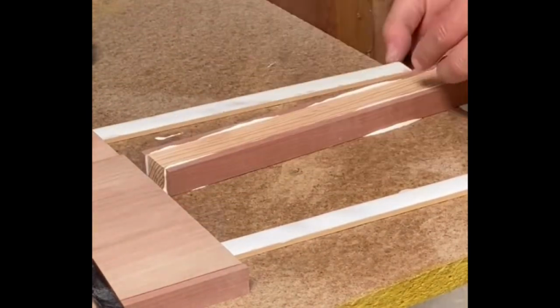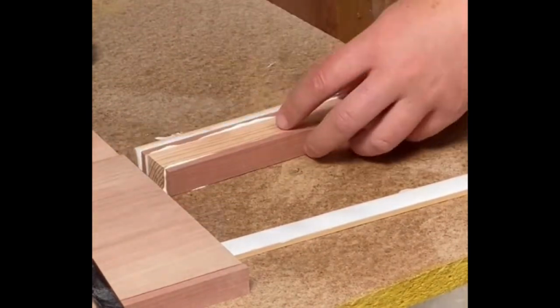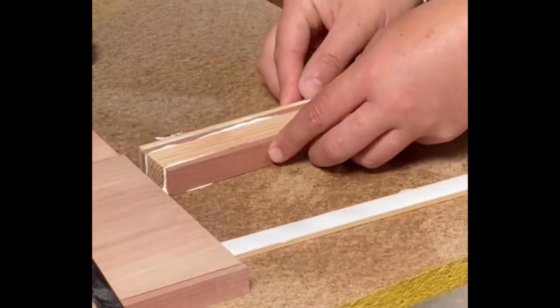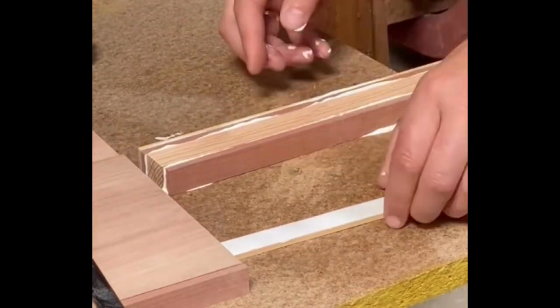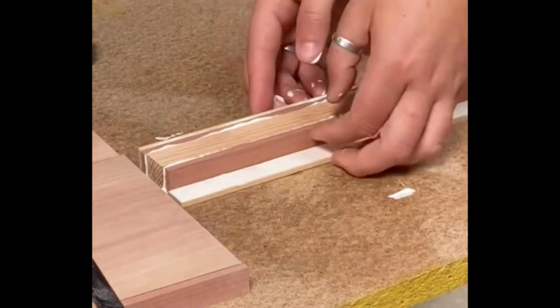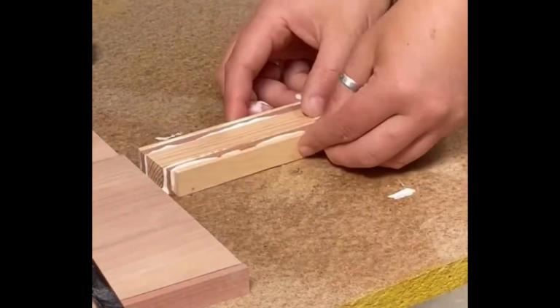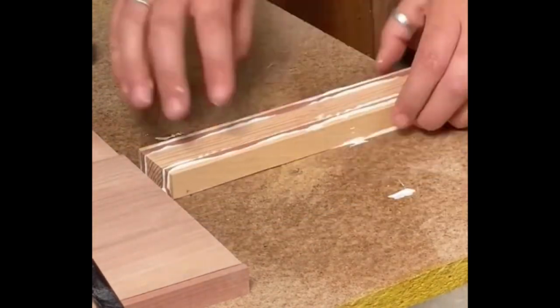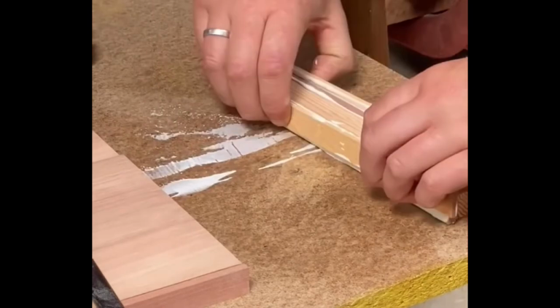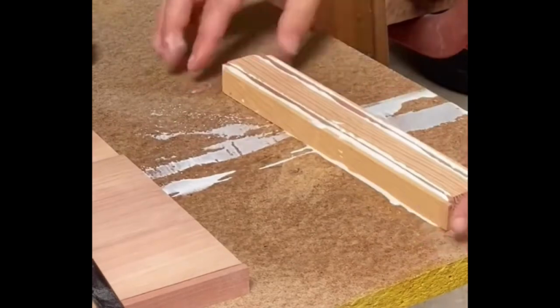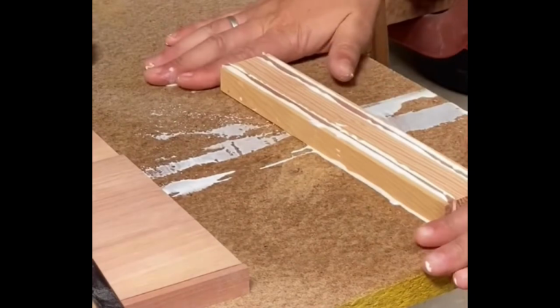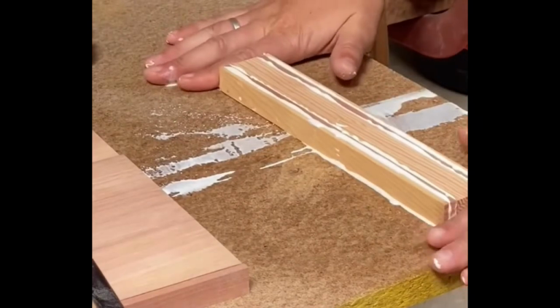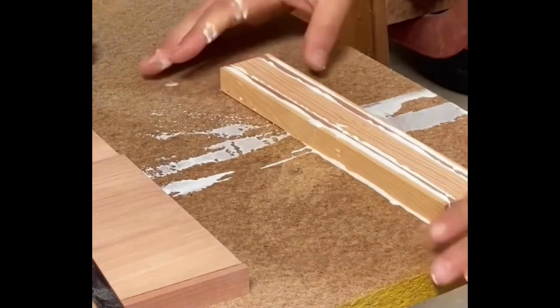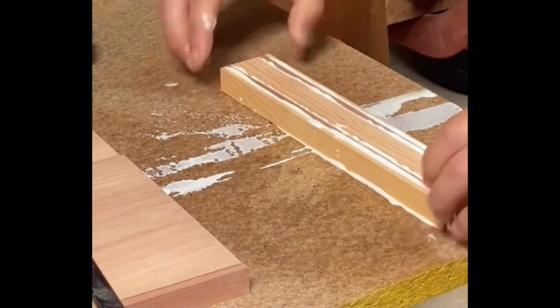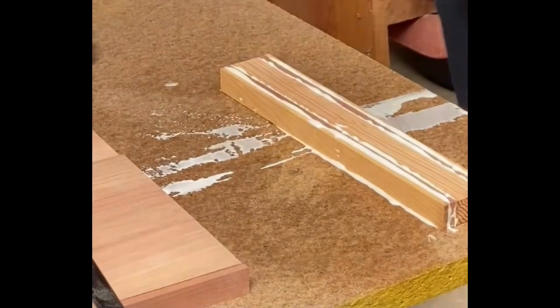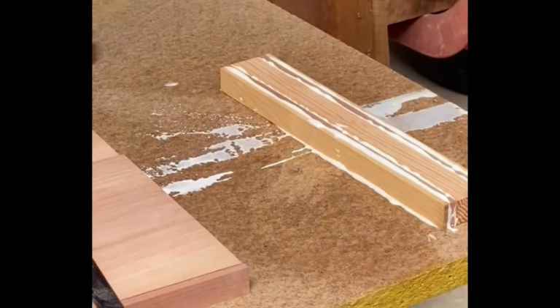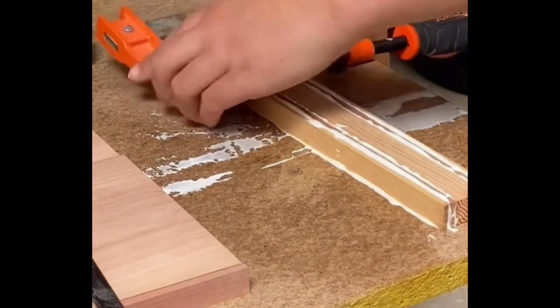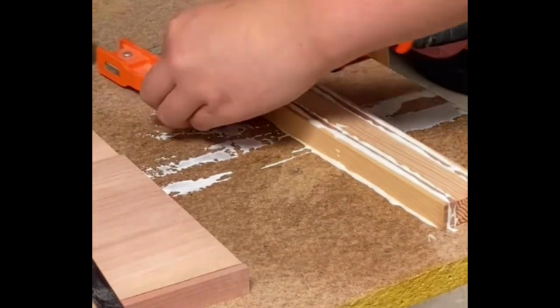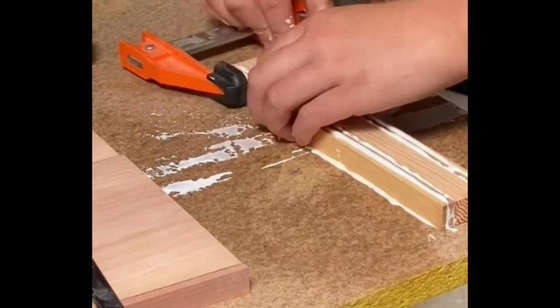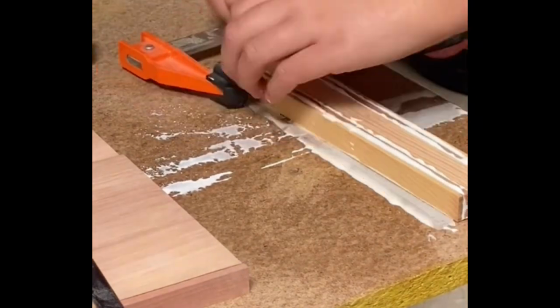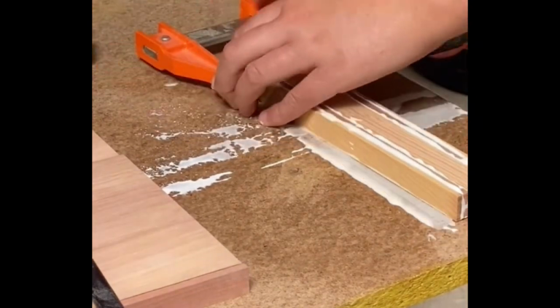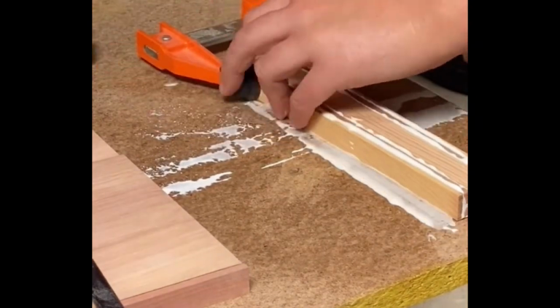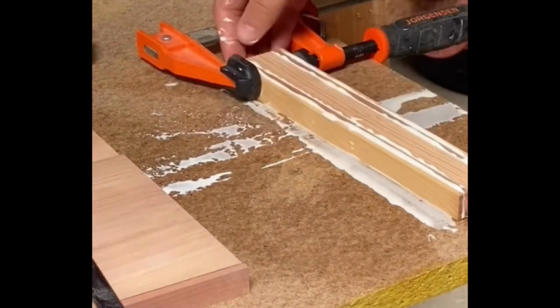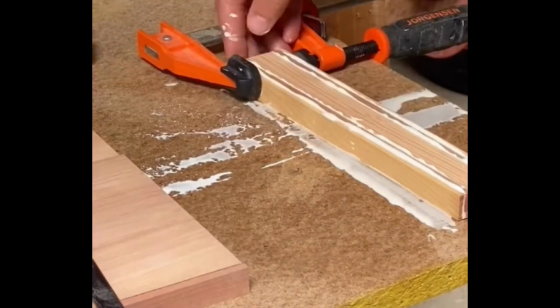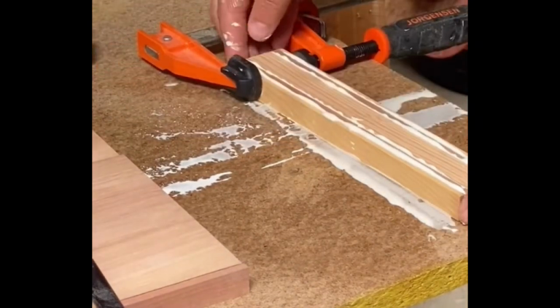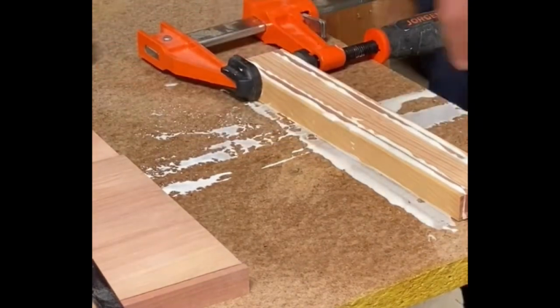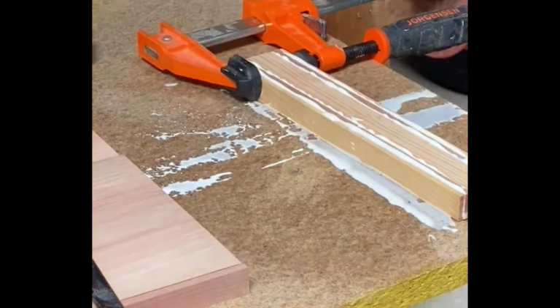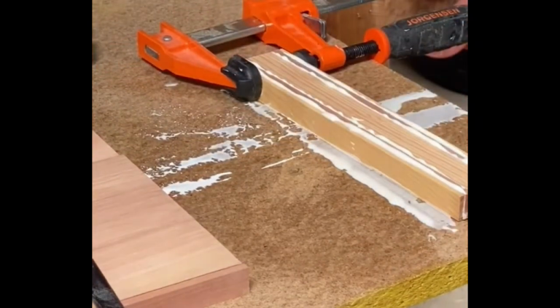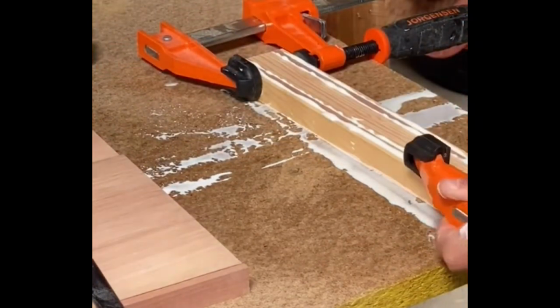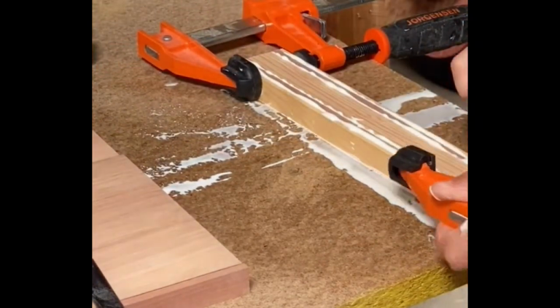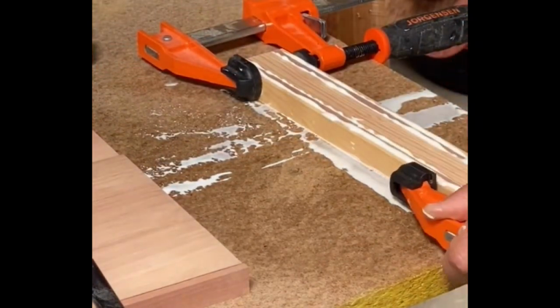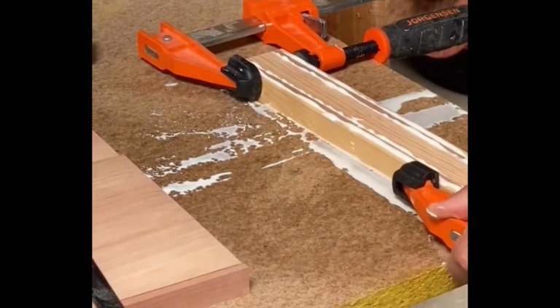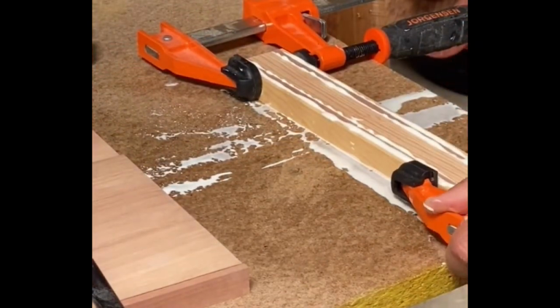Gluing was done in stages to retain some control over how much pressure could be applied to the joints.